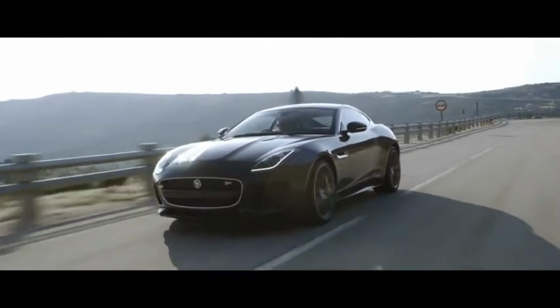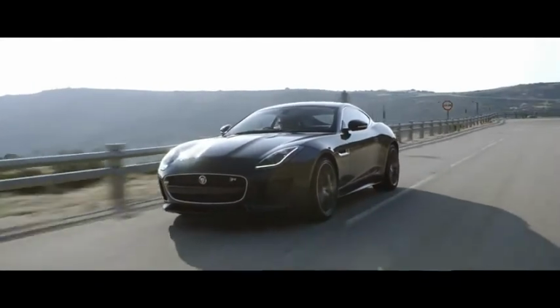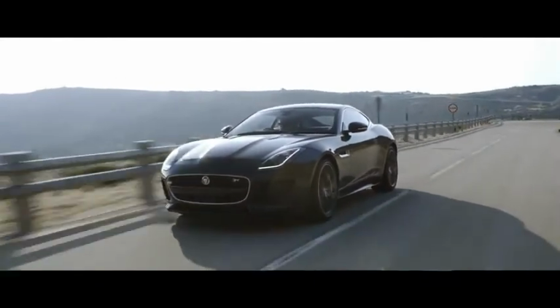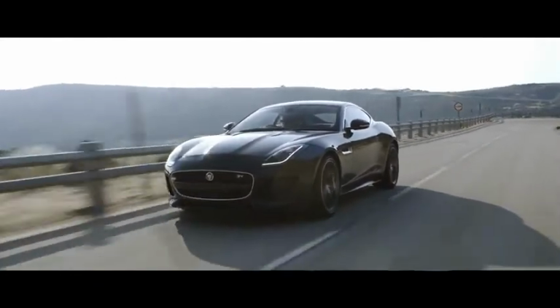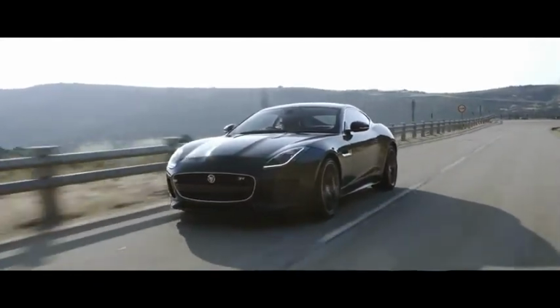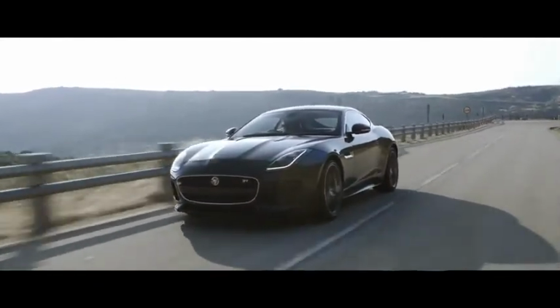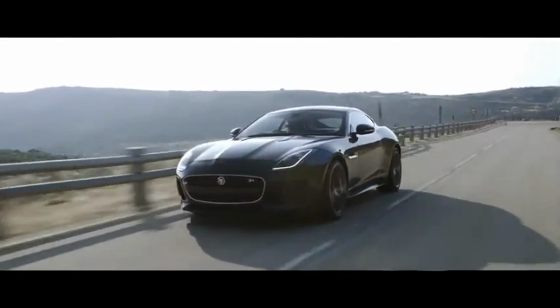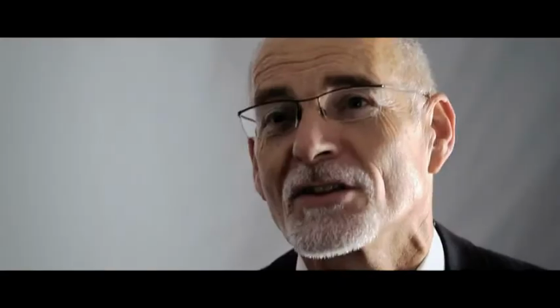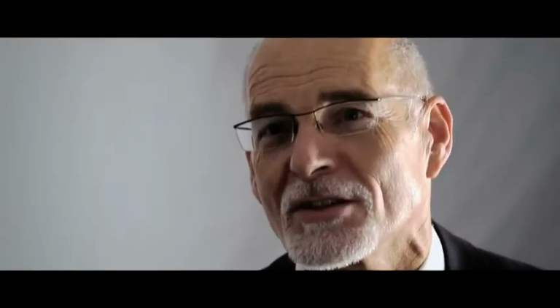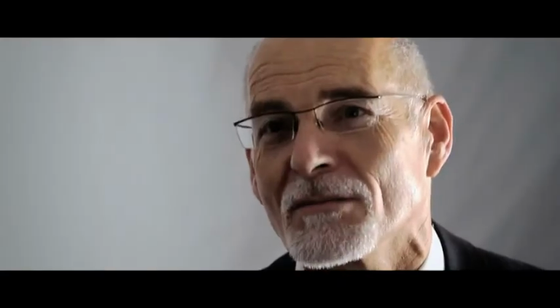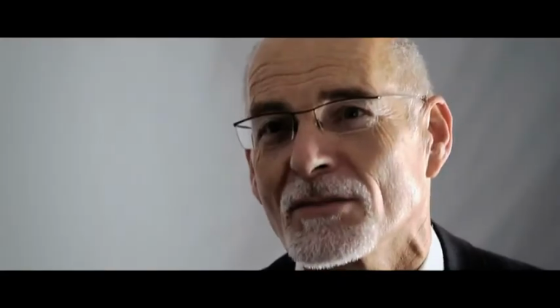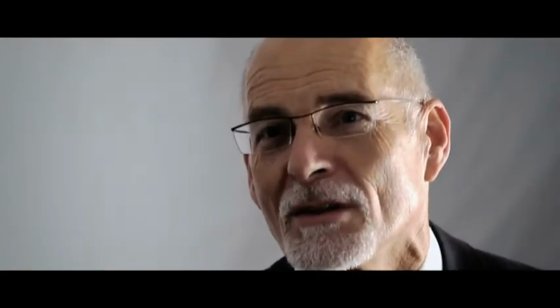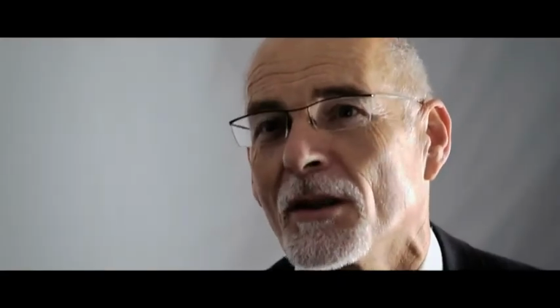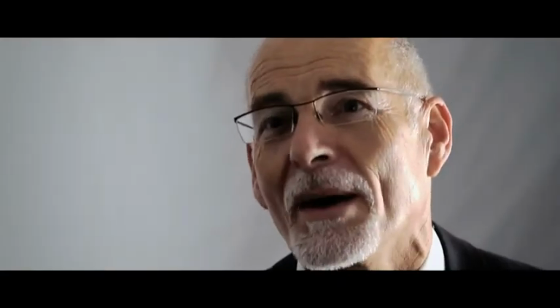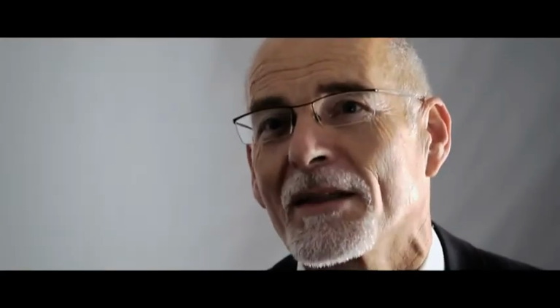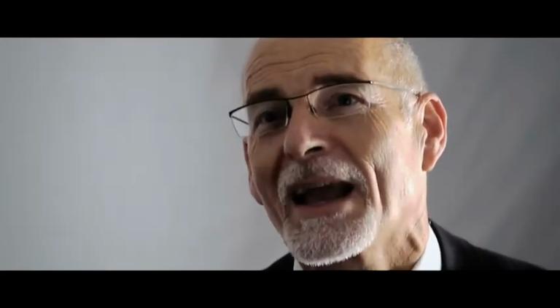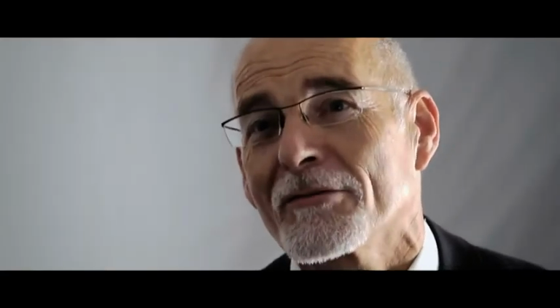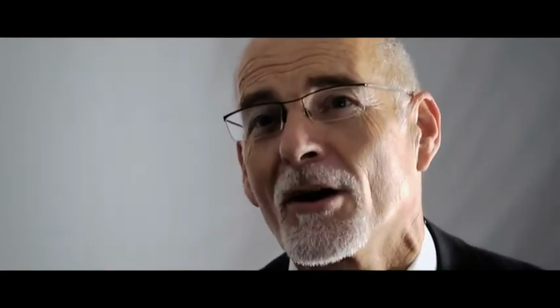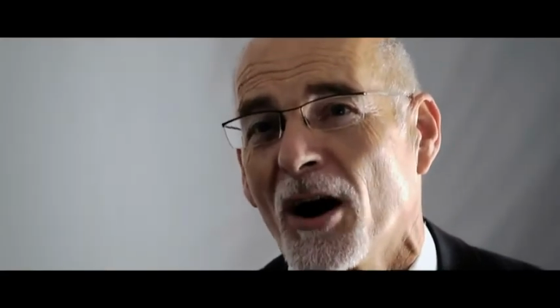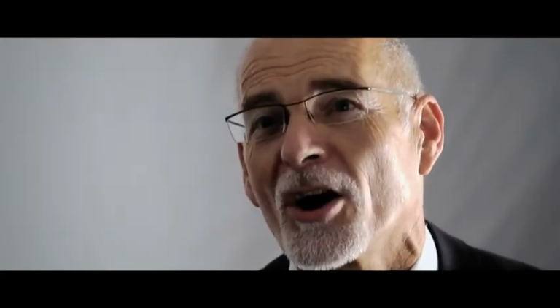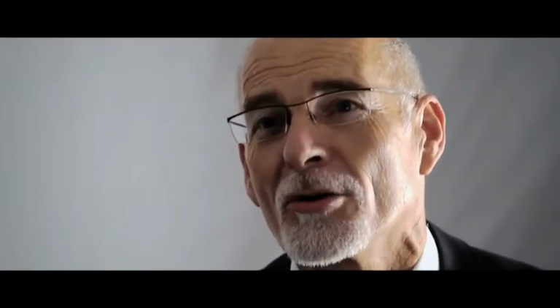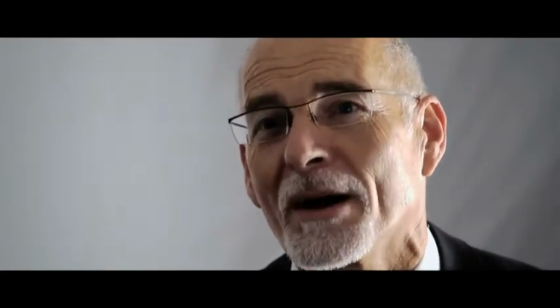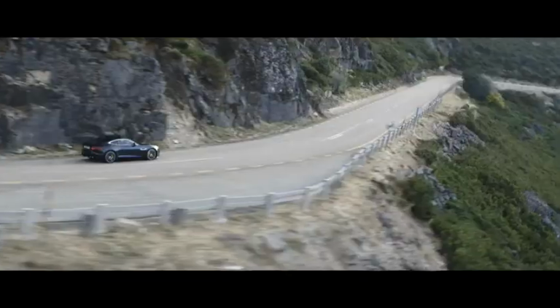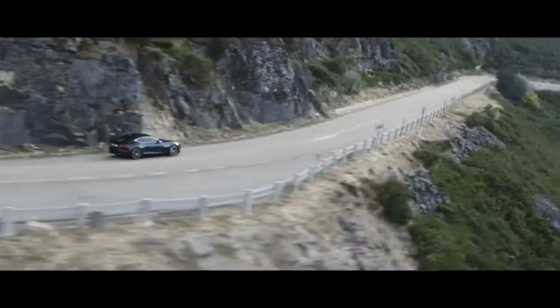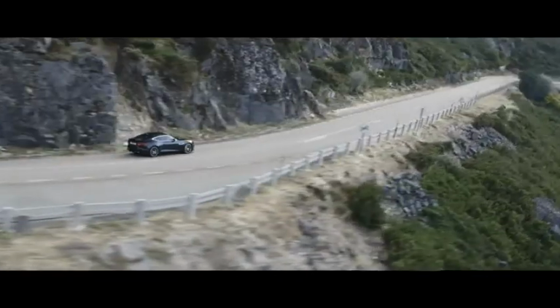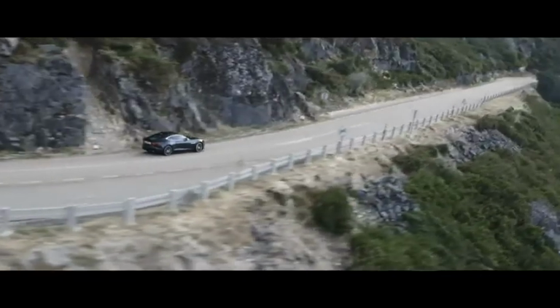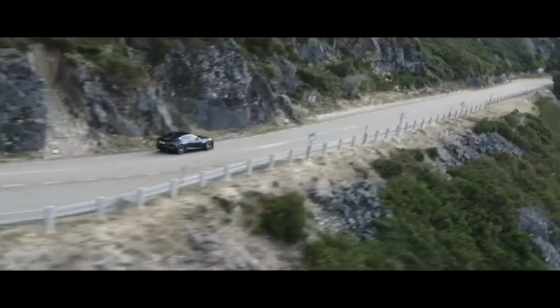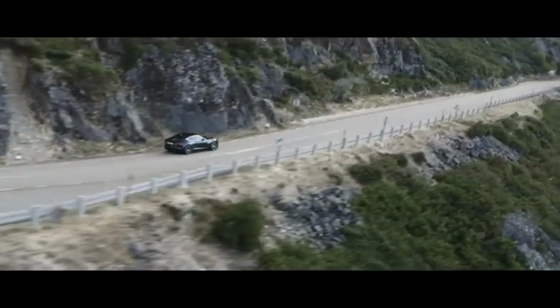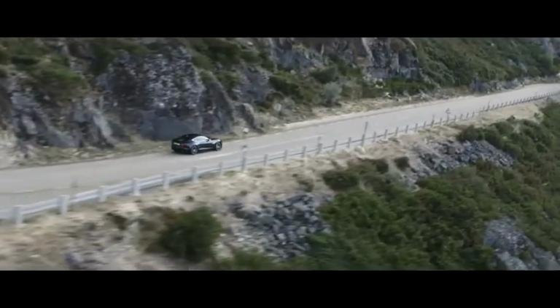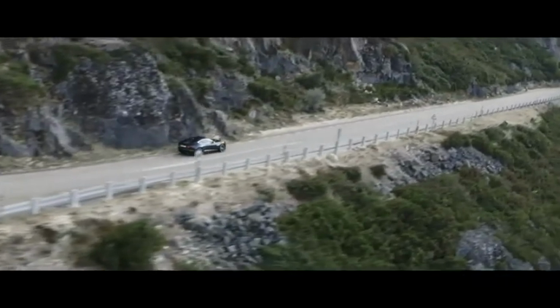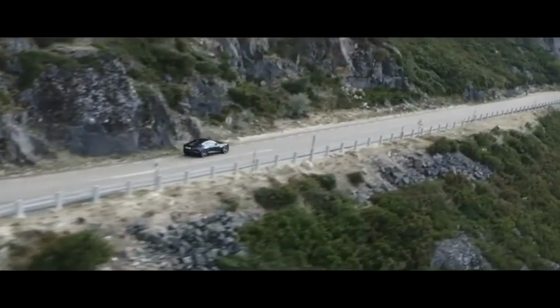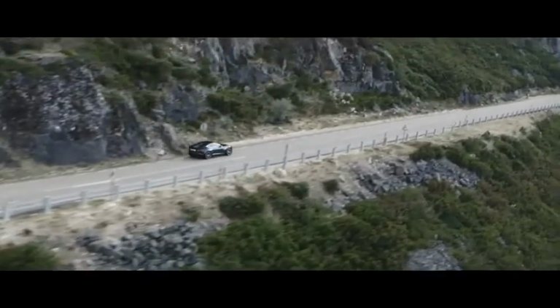It's these features and systems that make the F-Type R Coupe the ultimate Jaguar sports car.